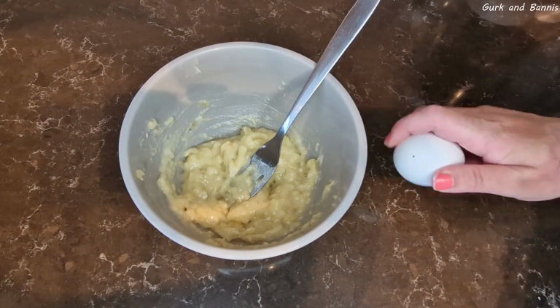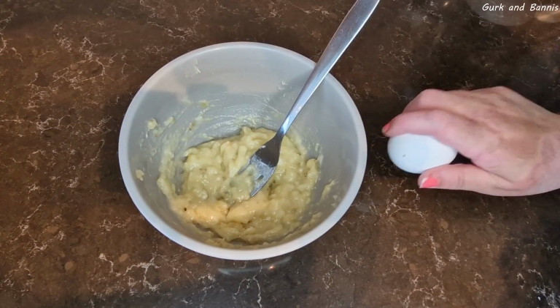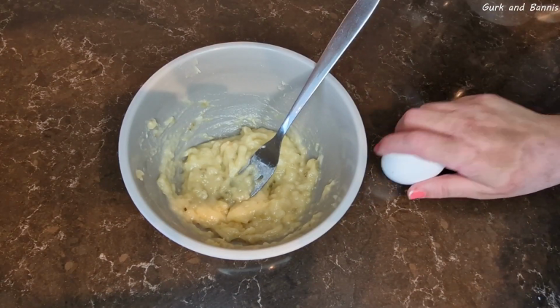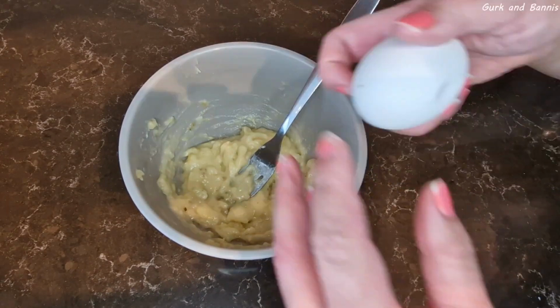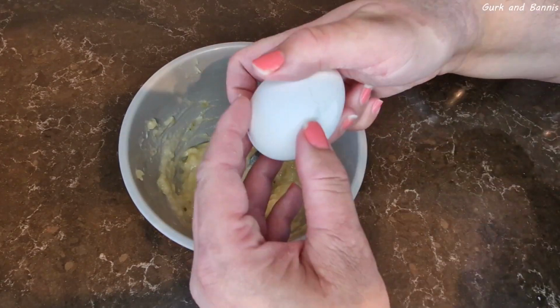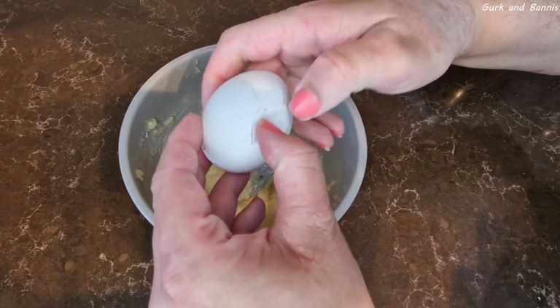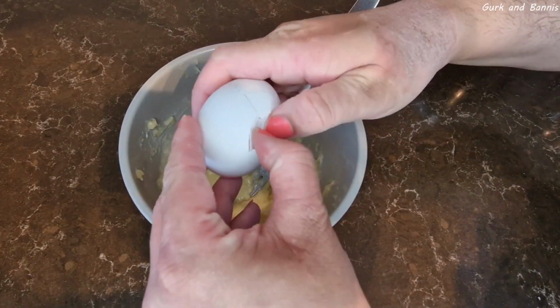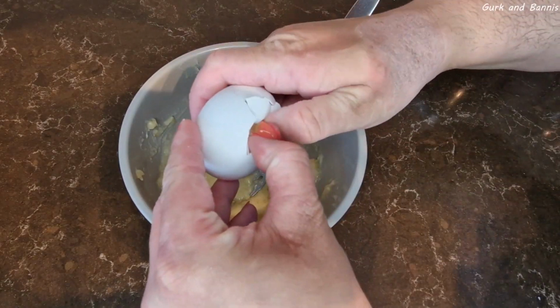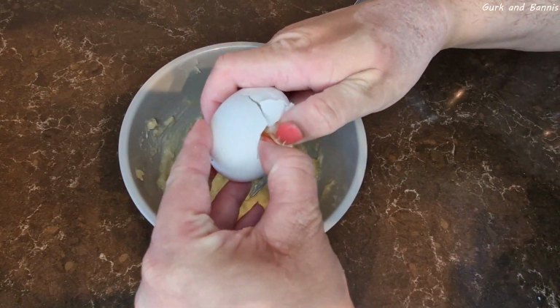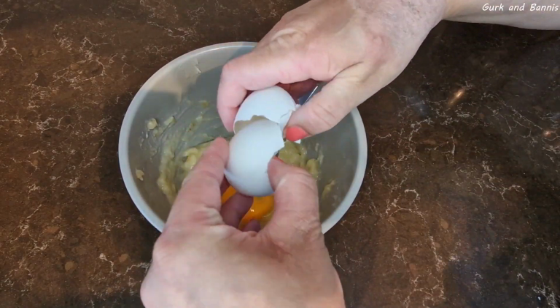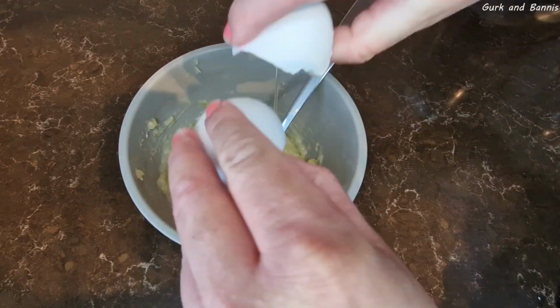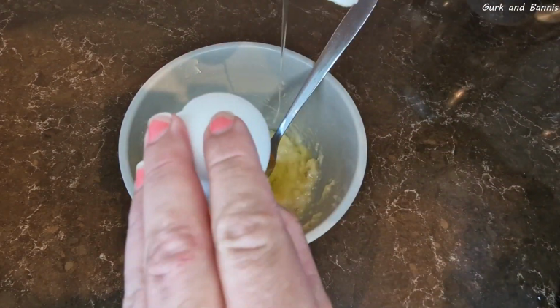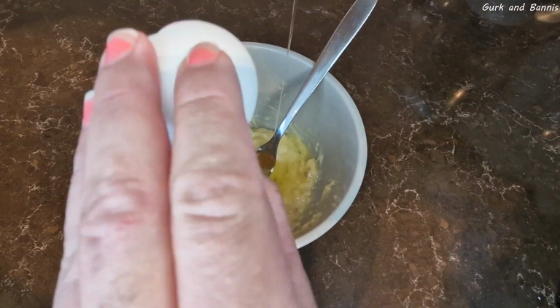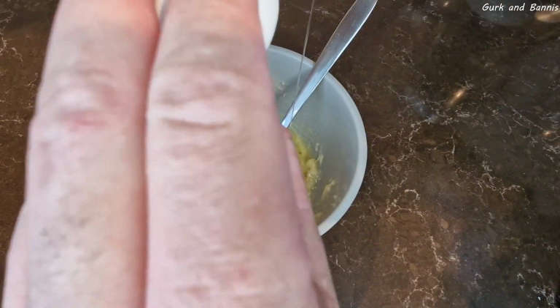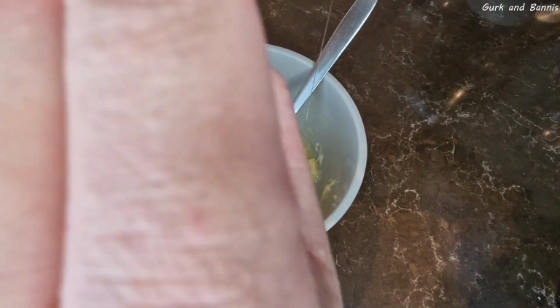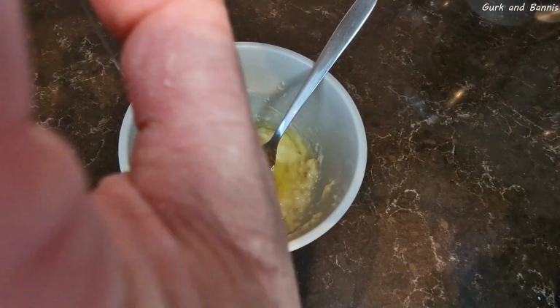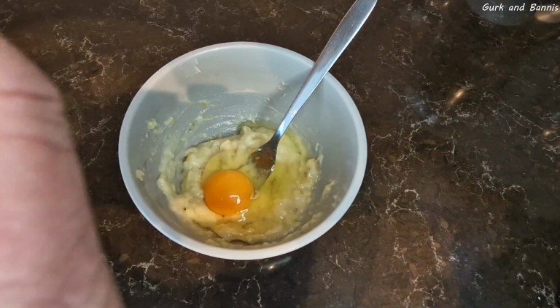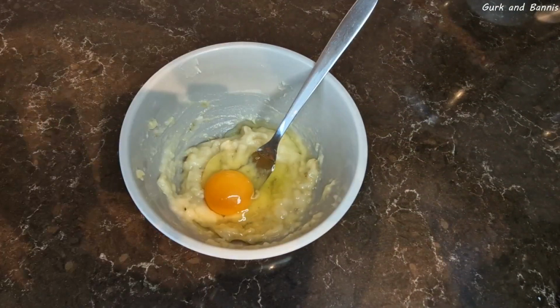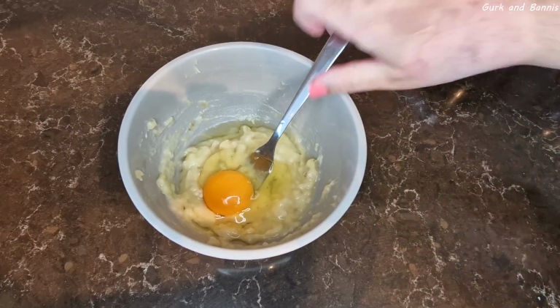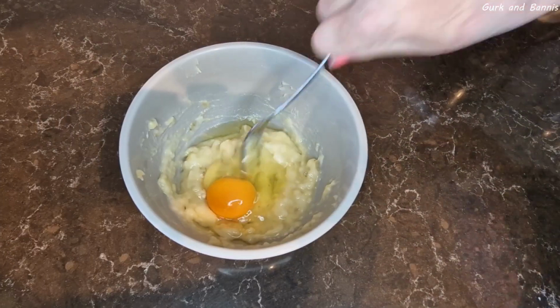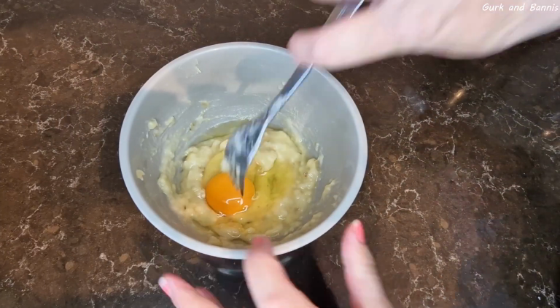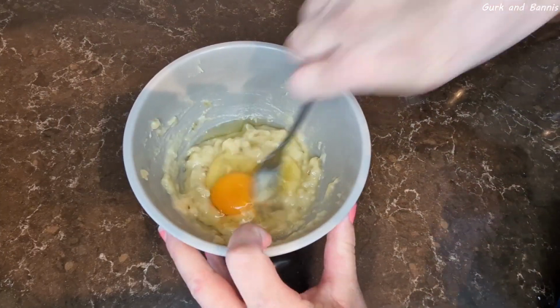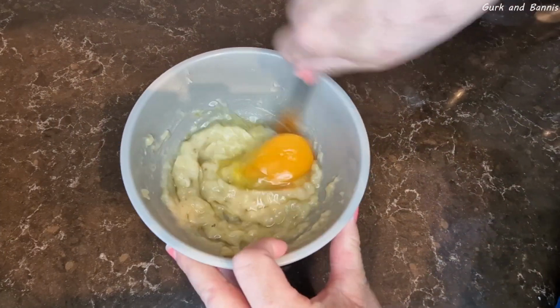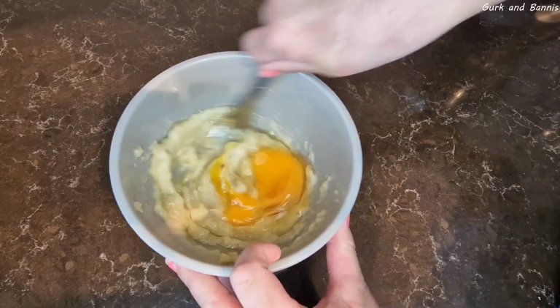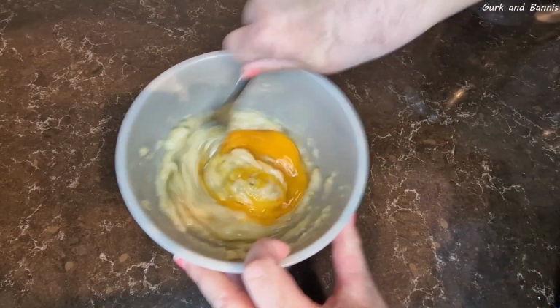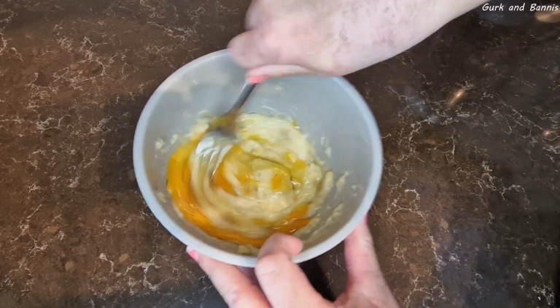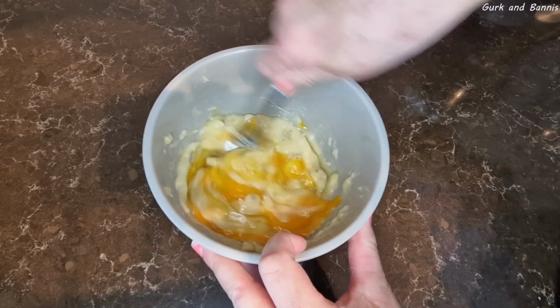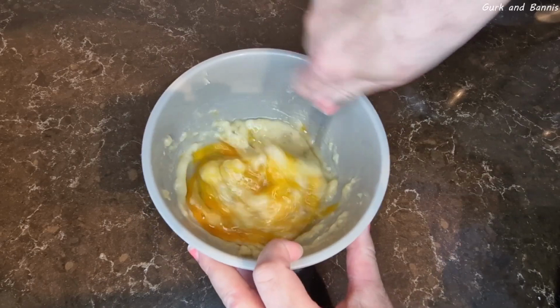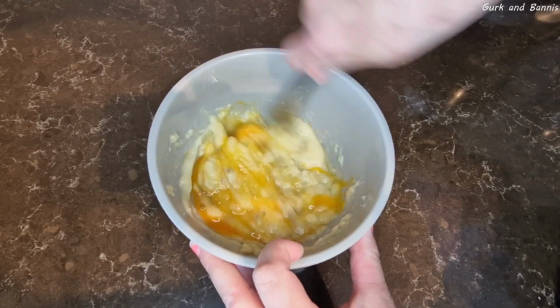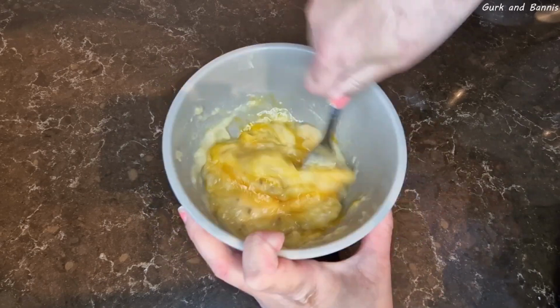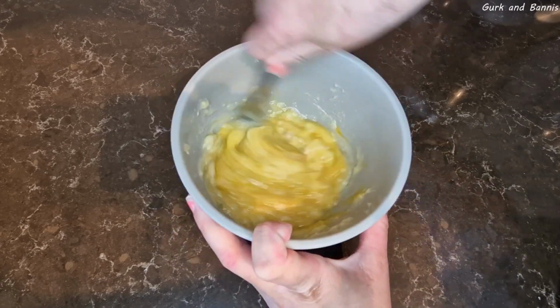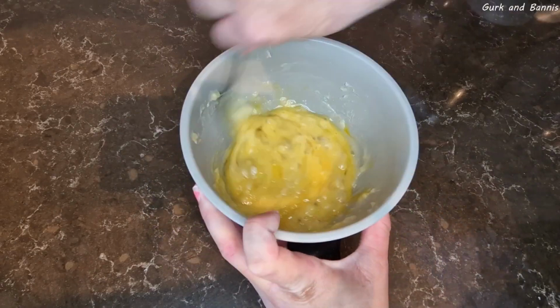Bring out your egg and crack it into the banana mush. Mix it all well together before you add in your flour and your baking powder.